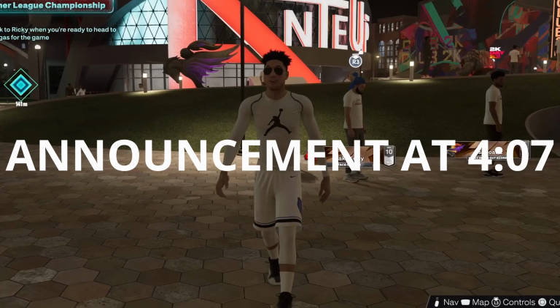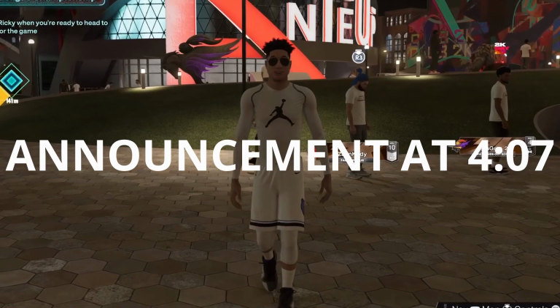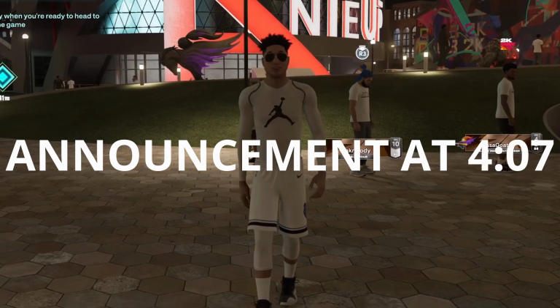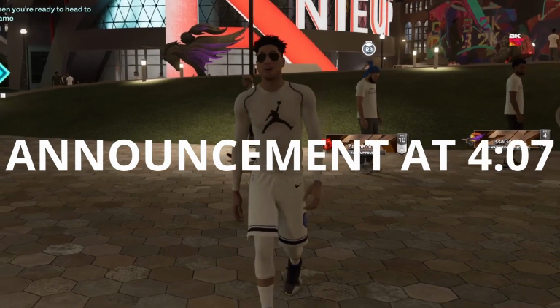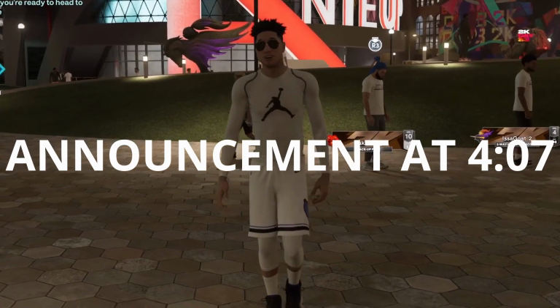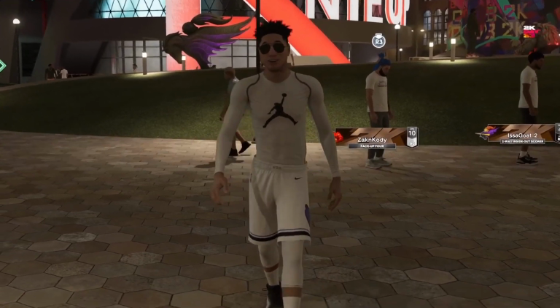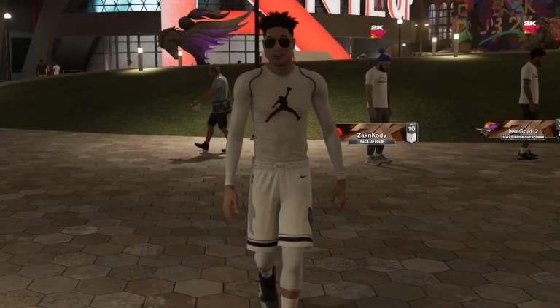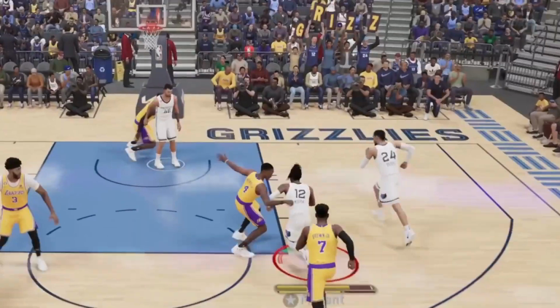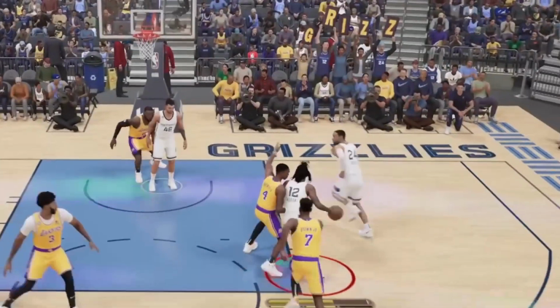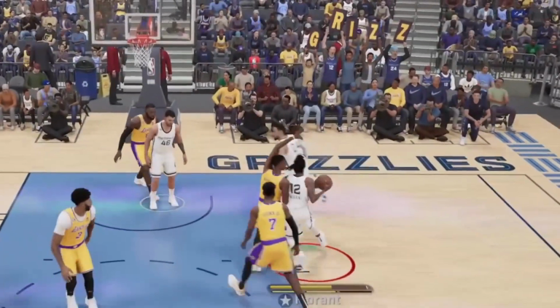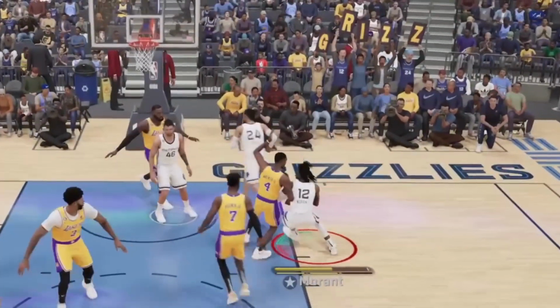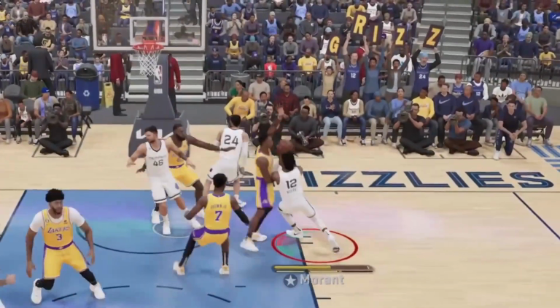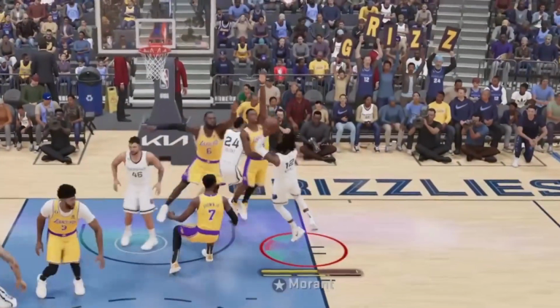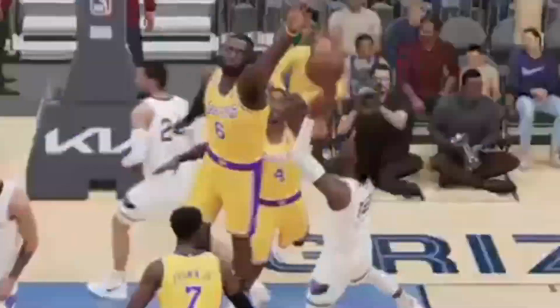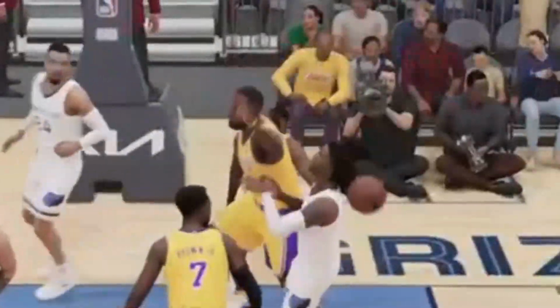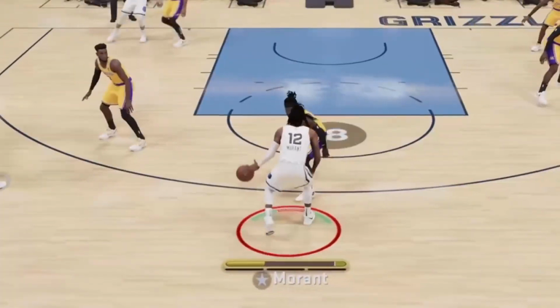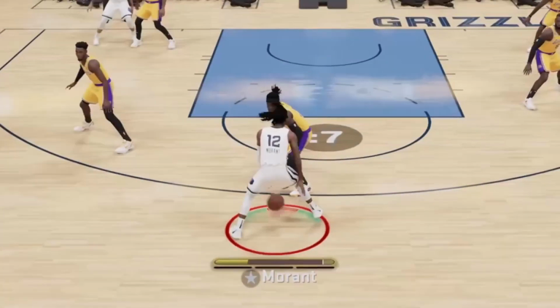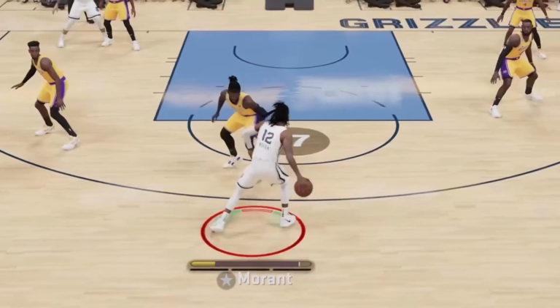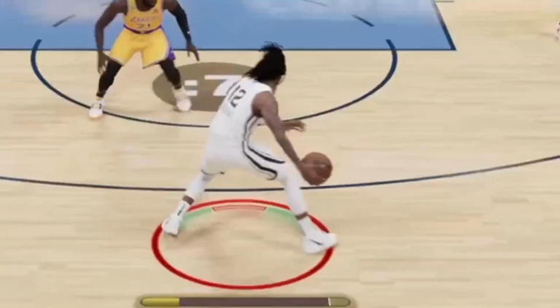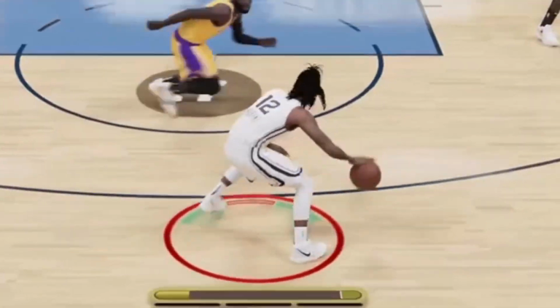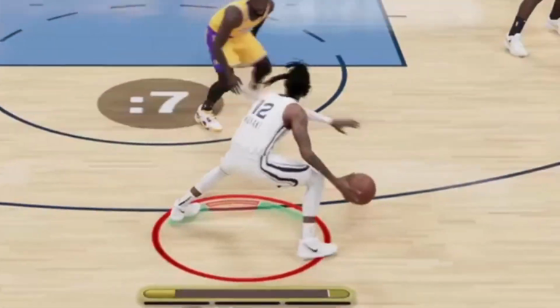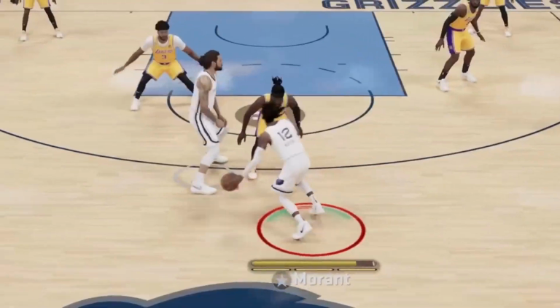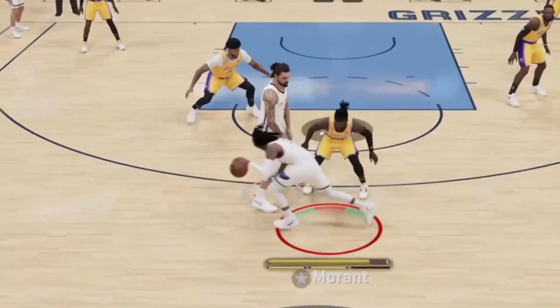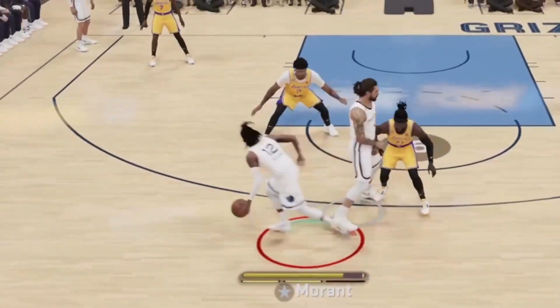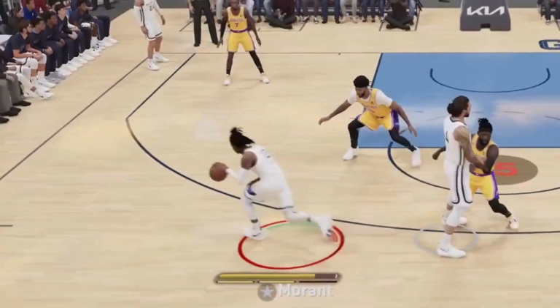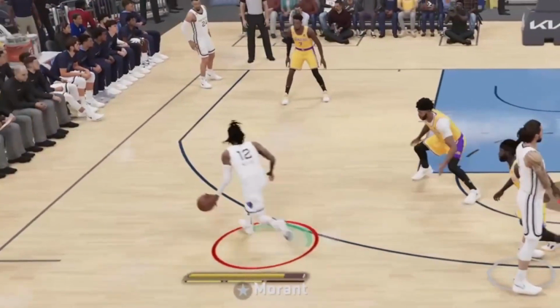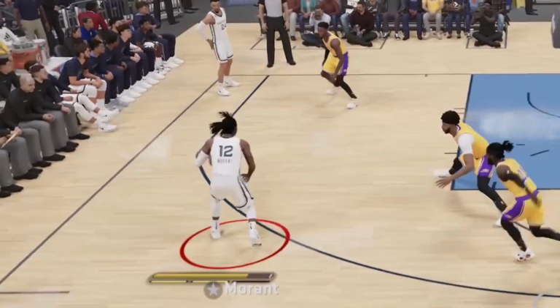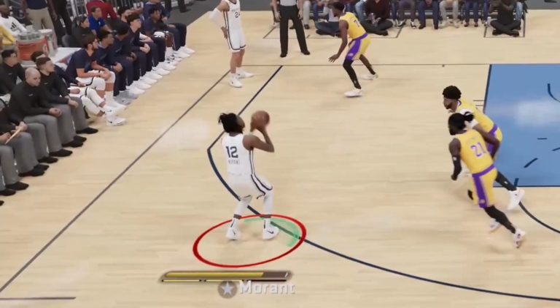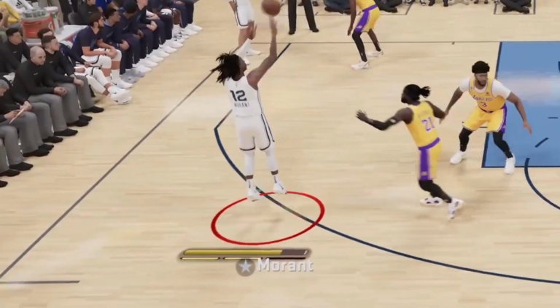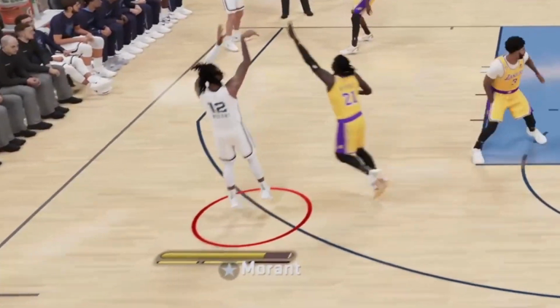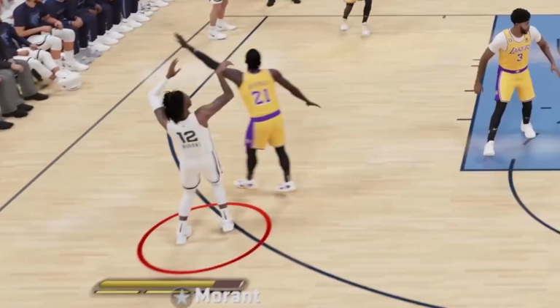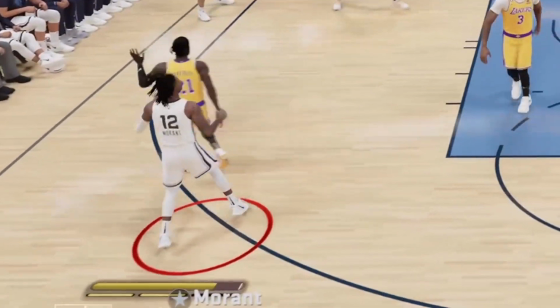Ja Morant is an NBA player known for his incredible dunks, shifty dribble moves, and absolutely green jump shots.